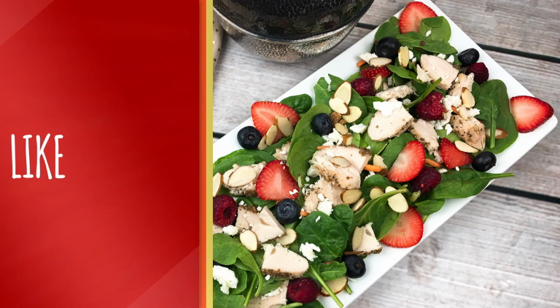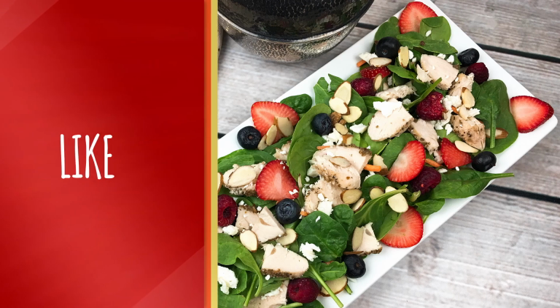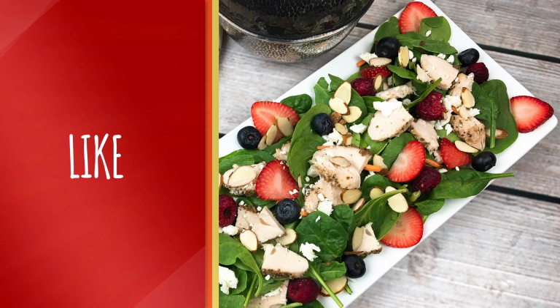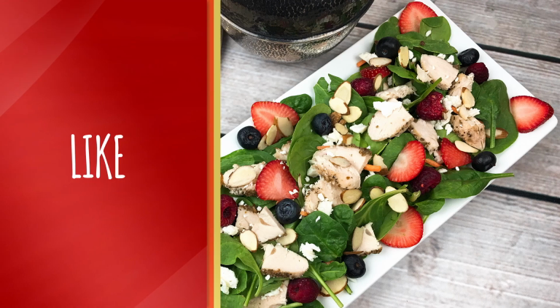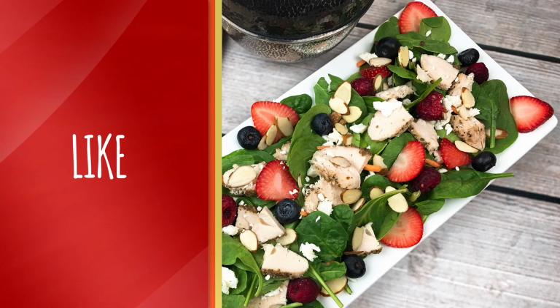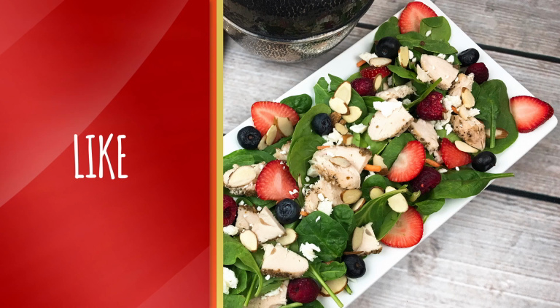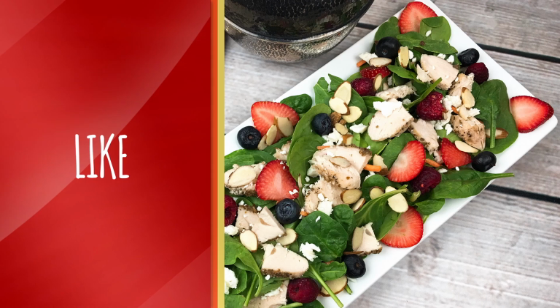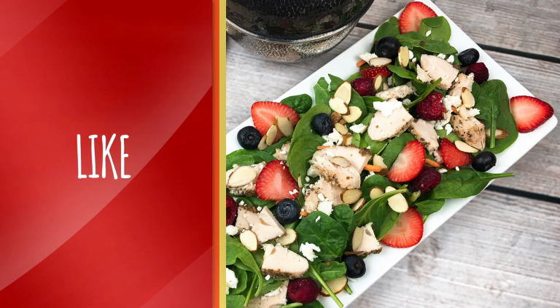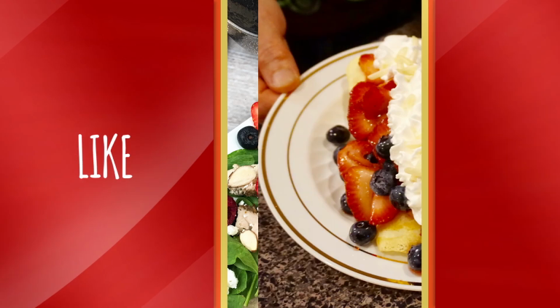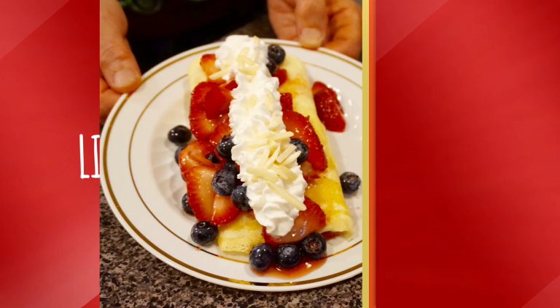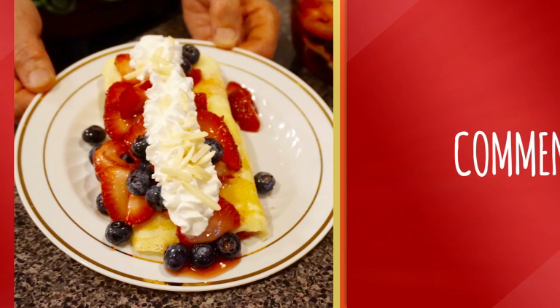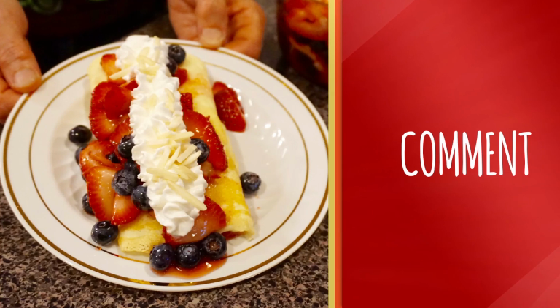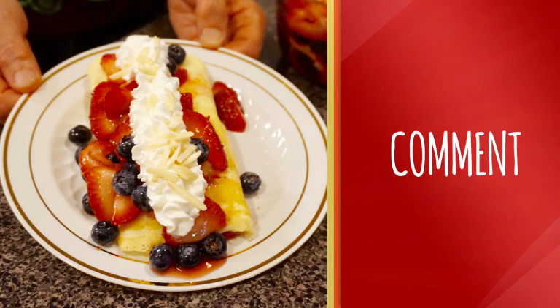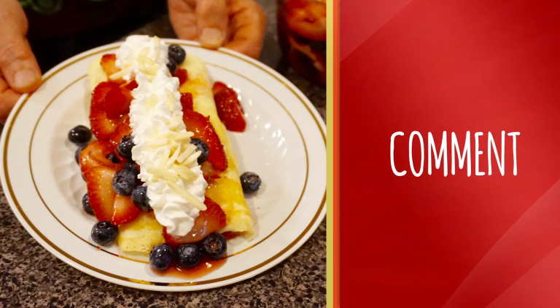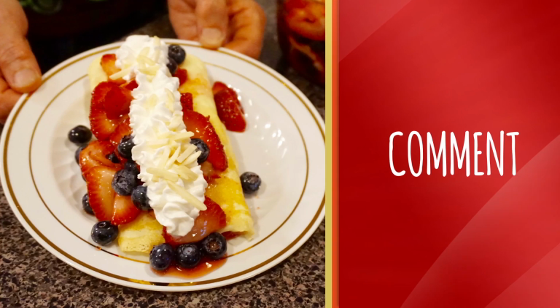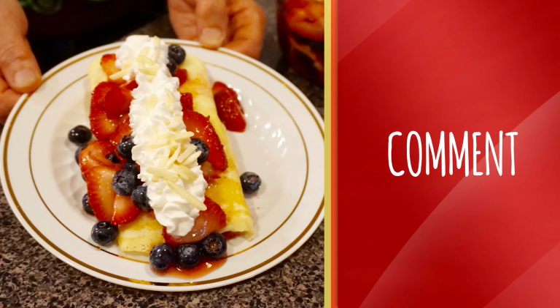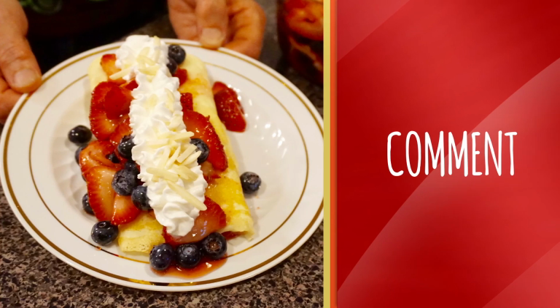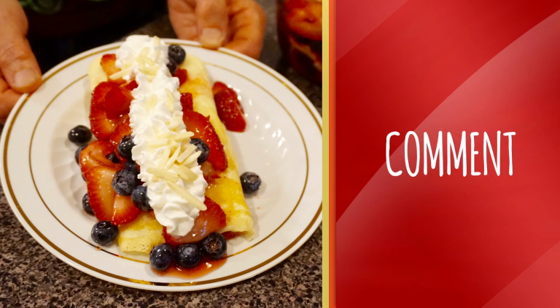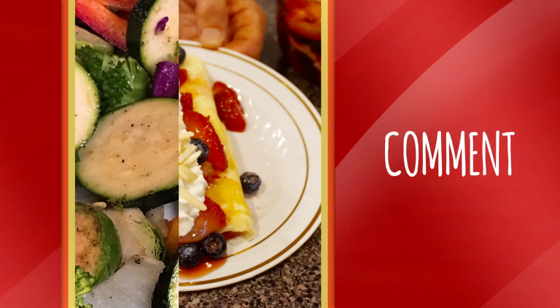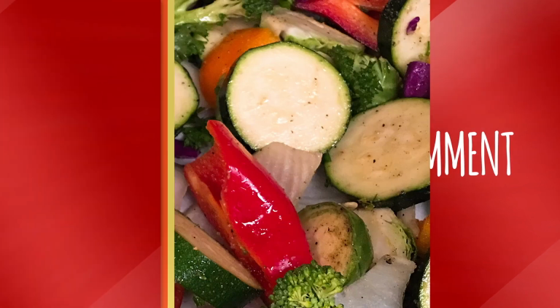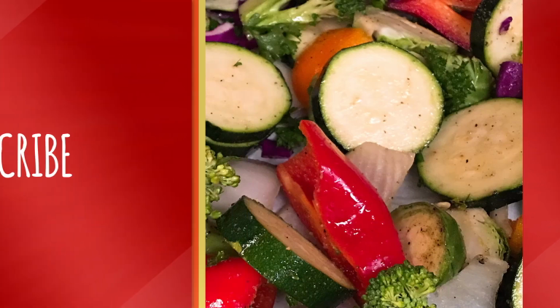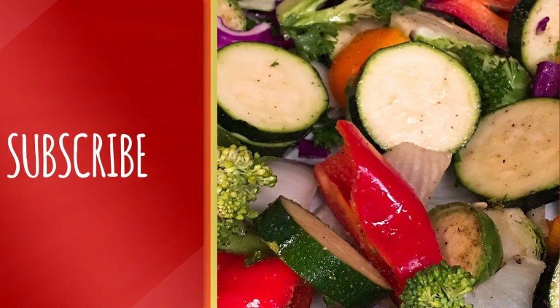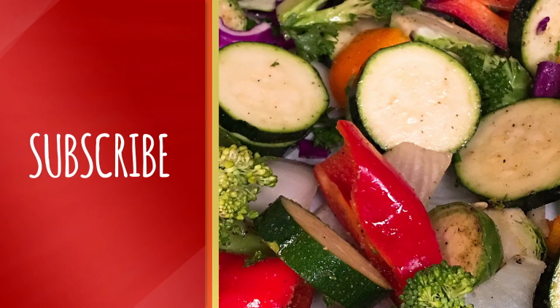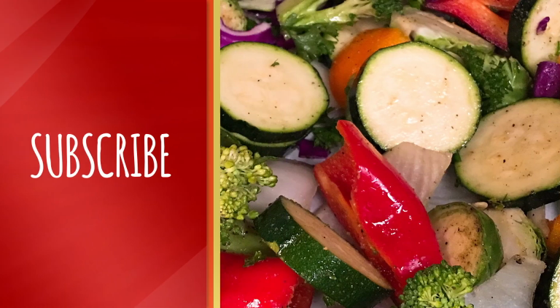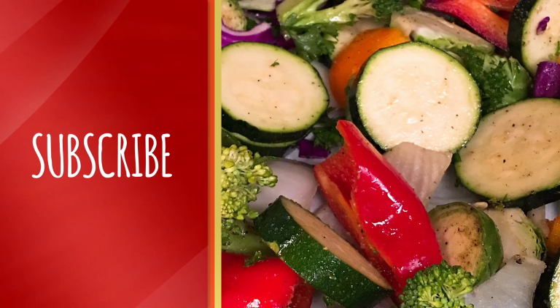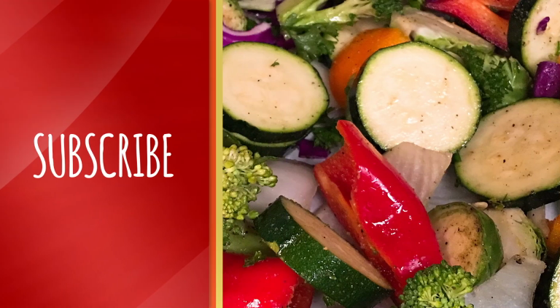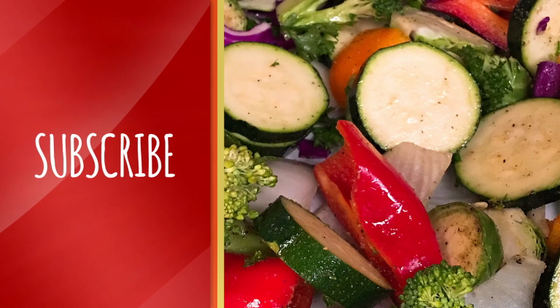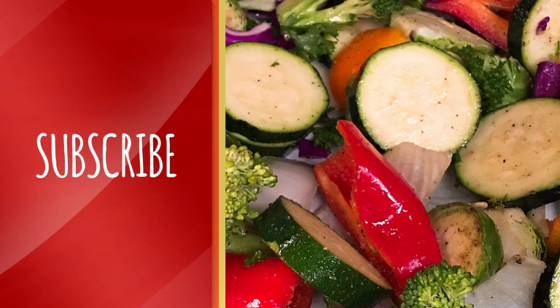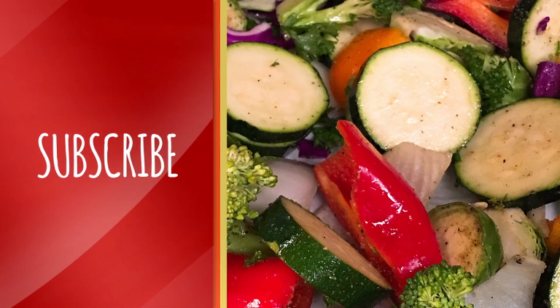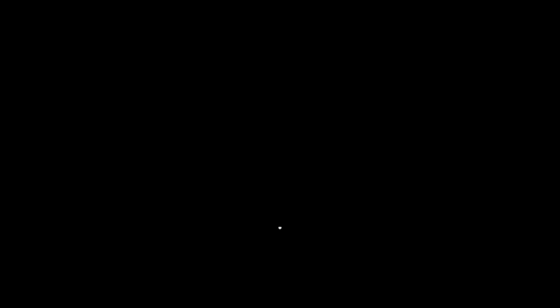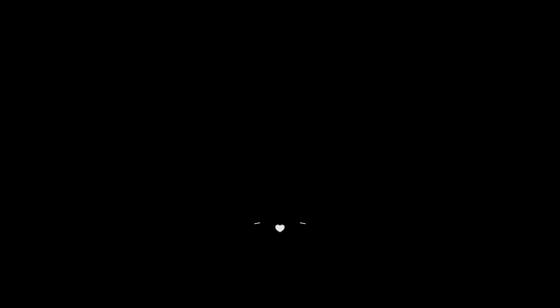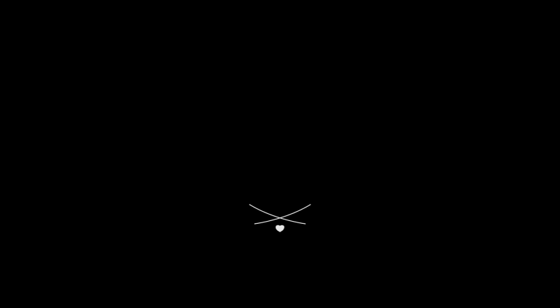Please don't forget to like, comment, and subscribe, and I will see you in the next video. Bye, cooking family!